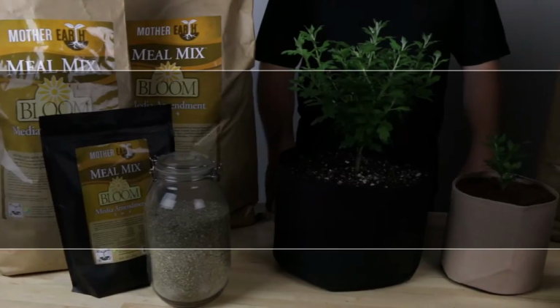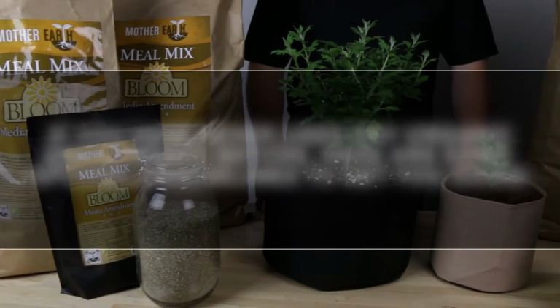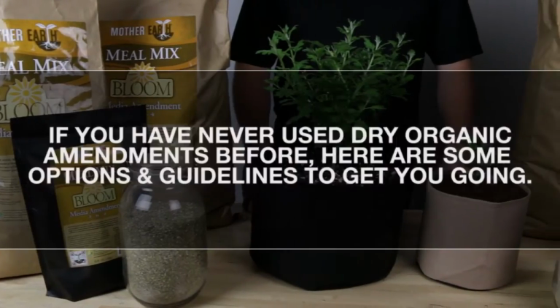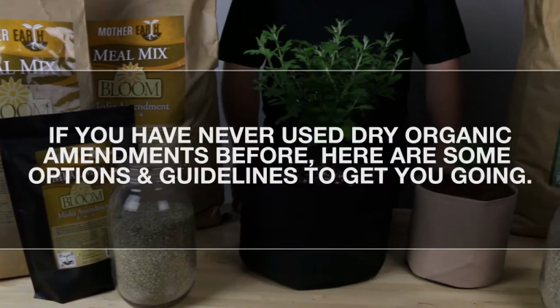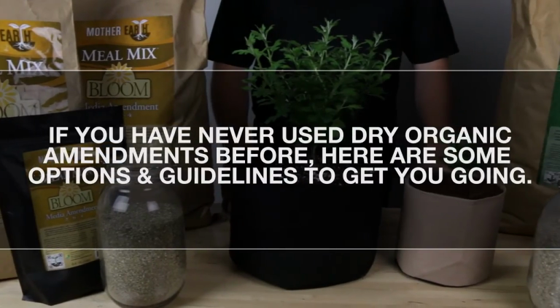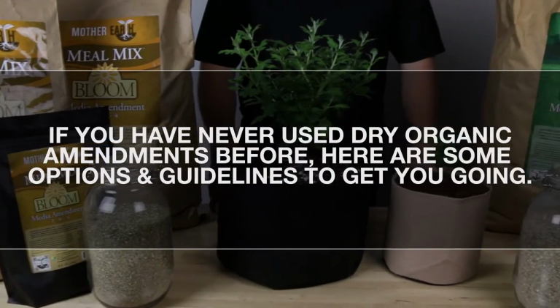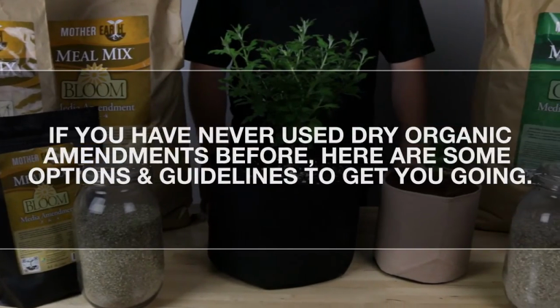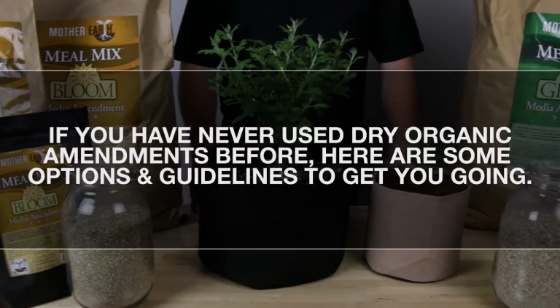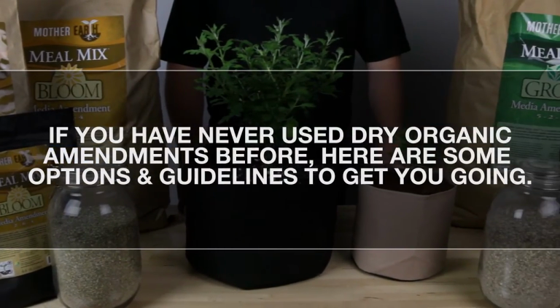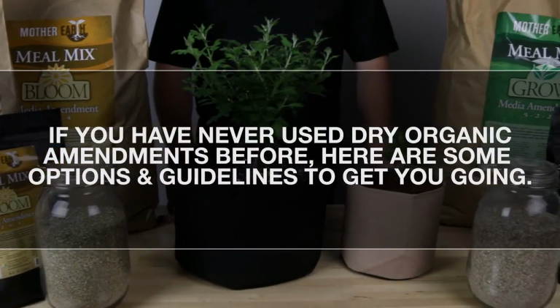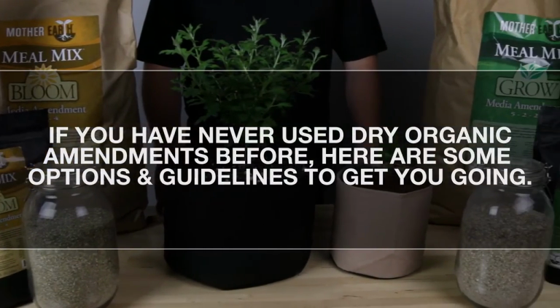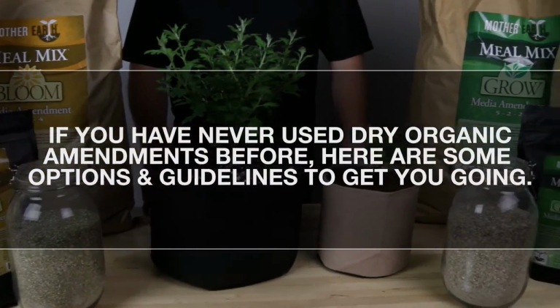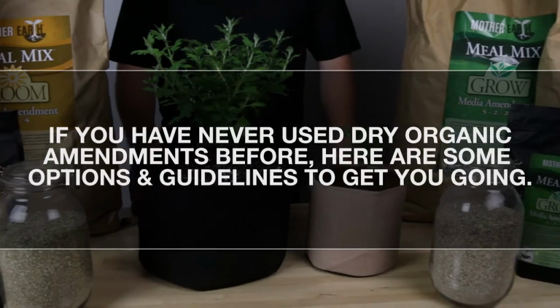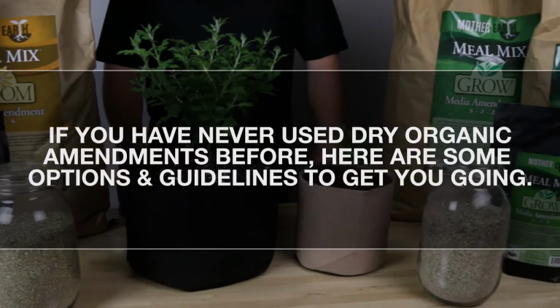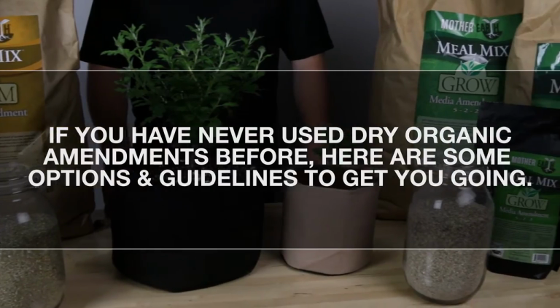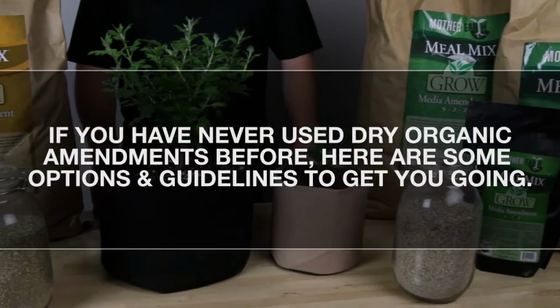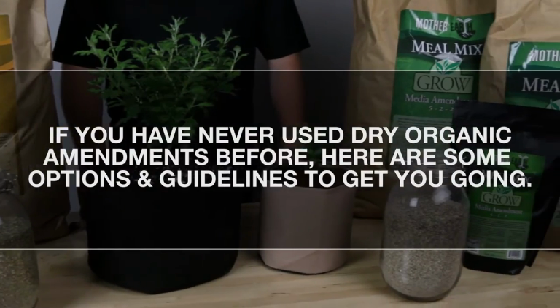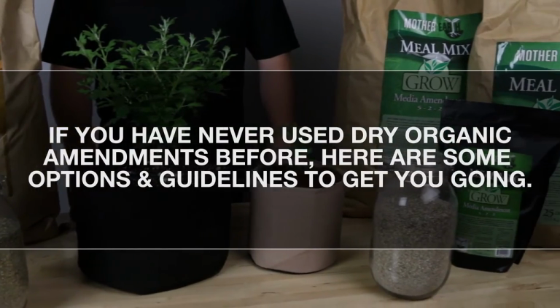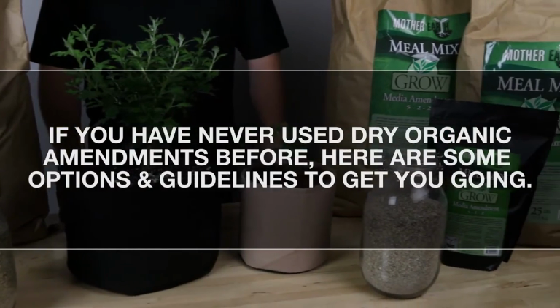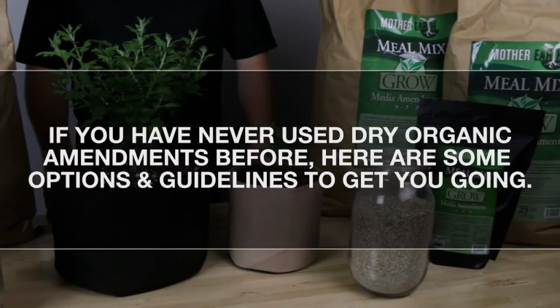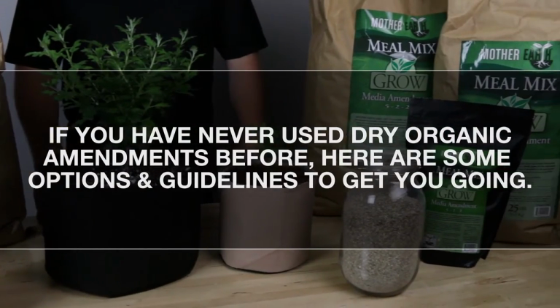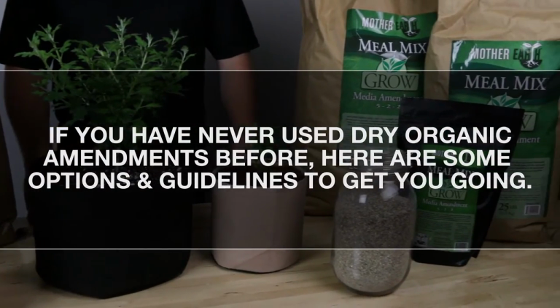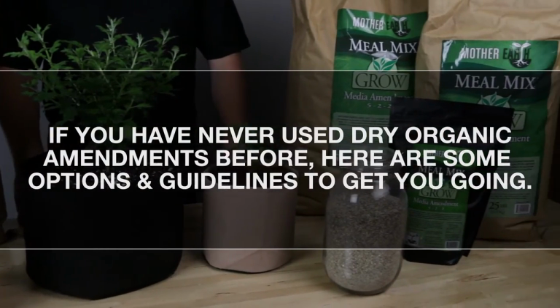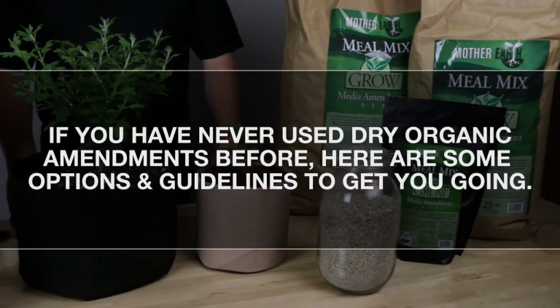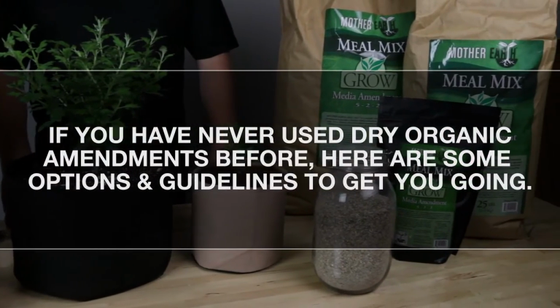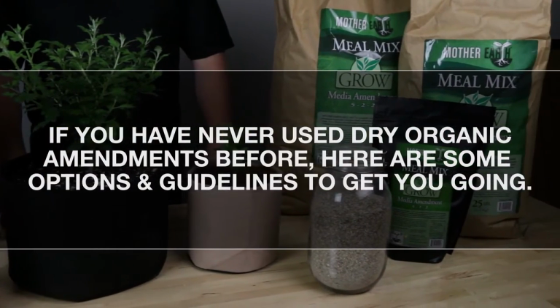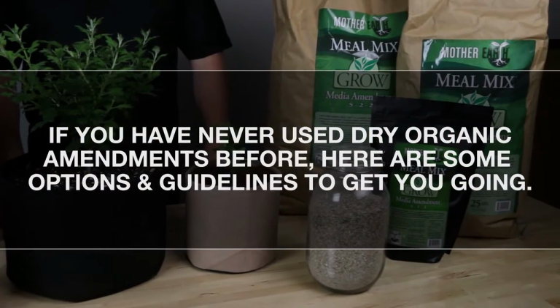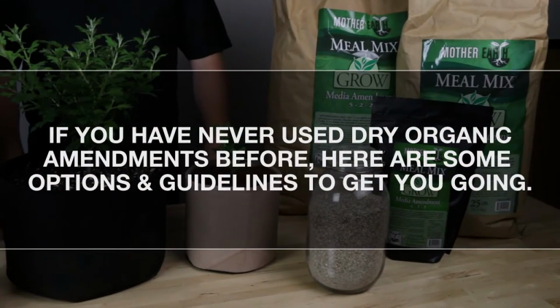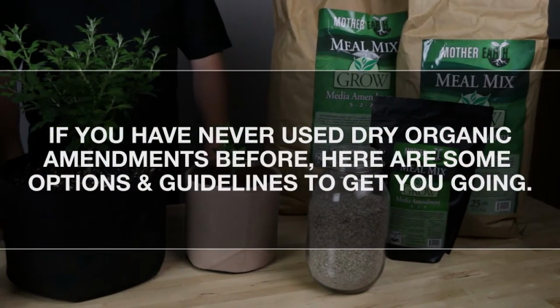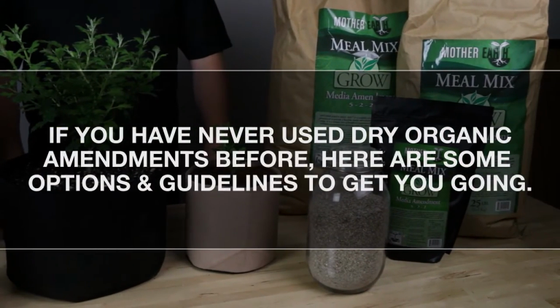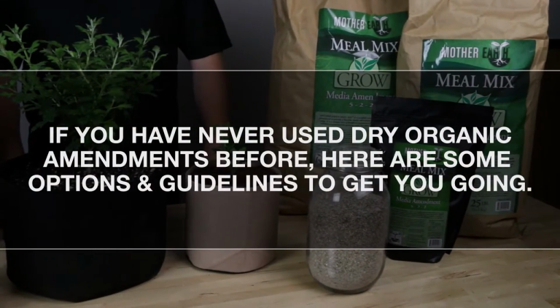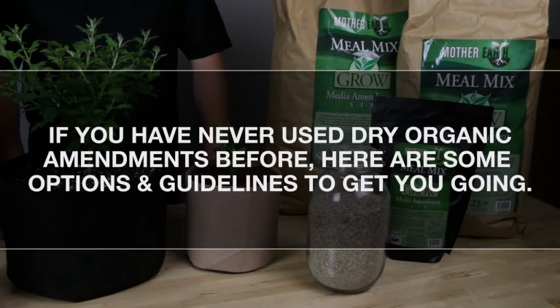If you have never used dry organic amendments before, here are some options and guidelines to get you going.